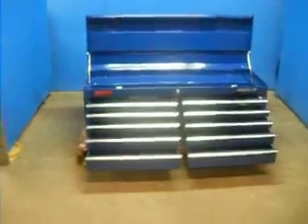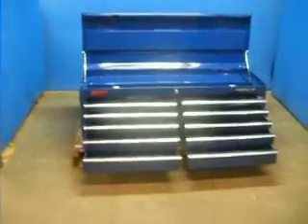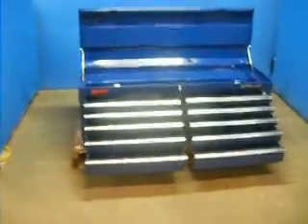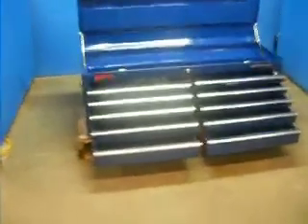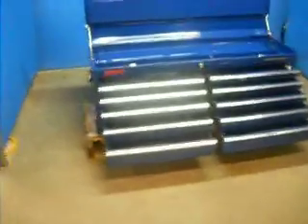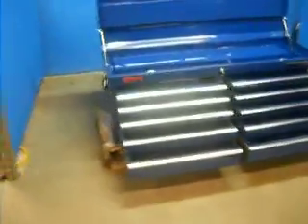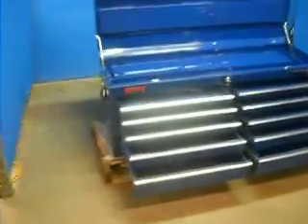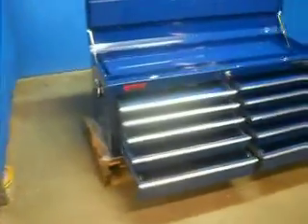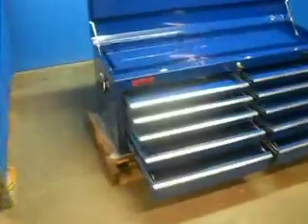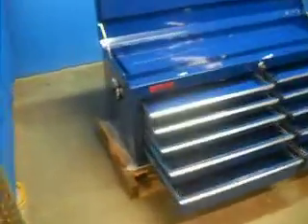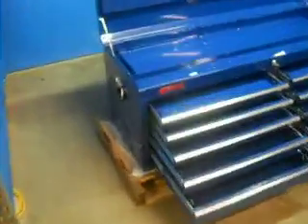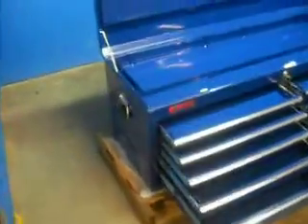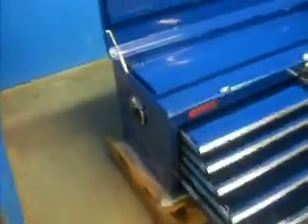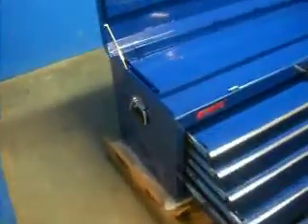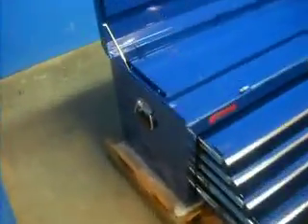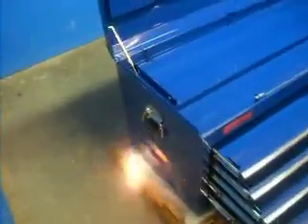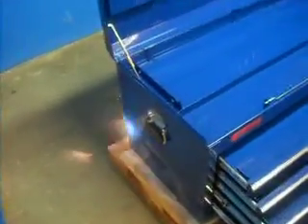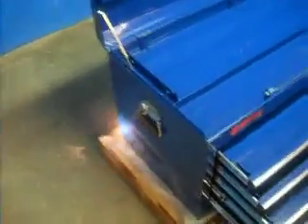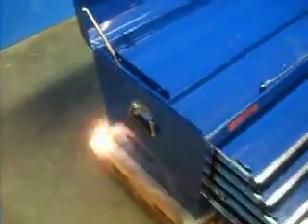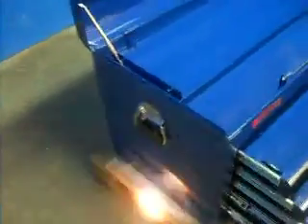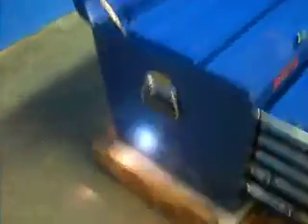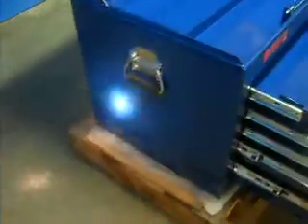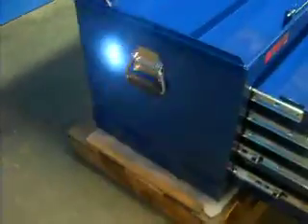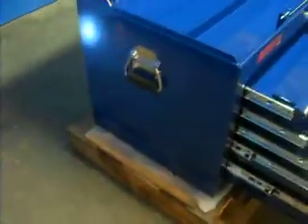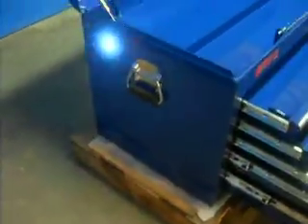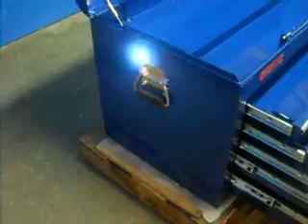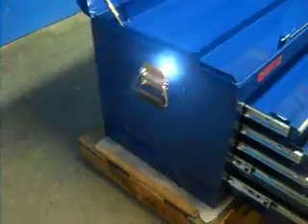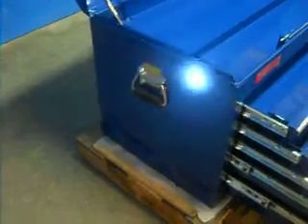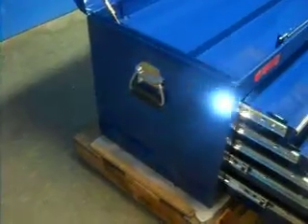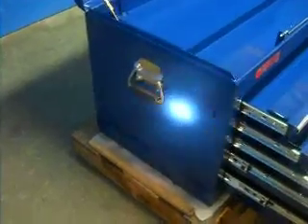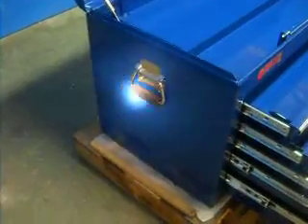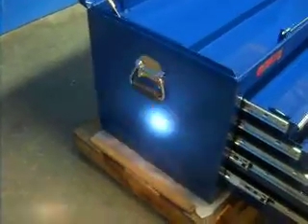Thank you for looking at our listing. Here today we have the TRX-5210 VU Waterloo Toolbox.